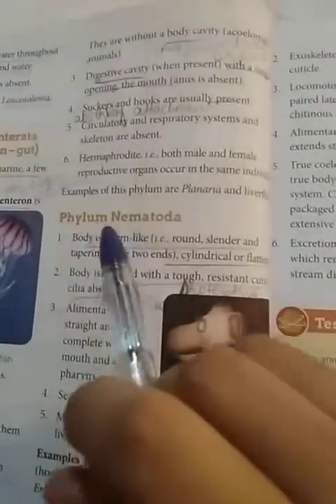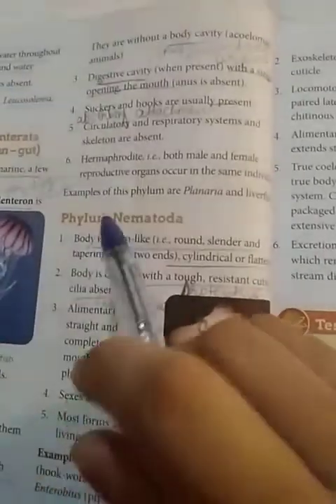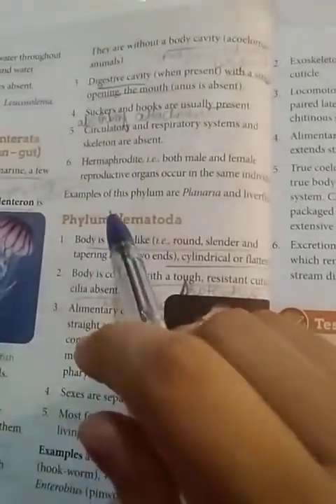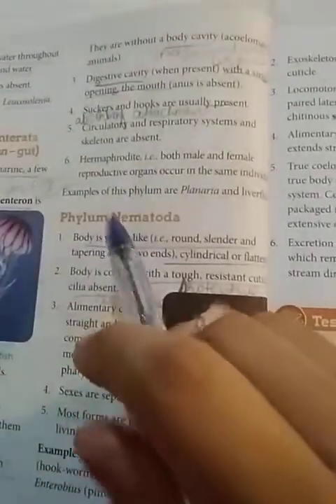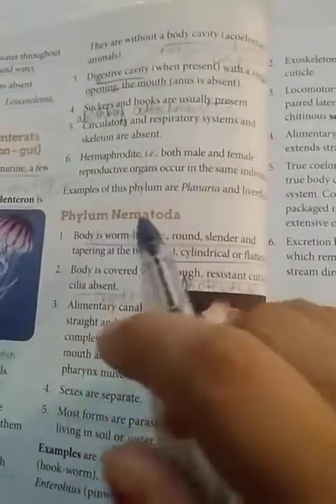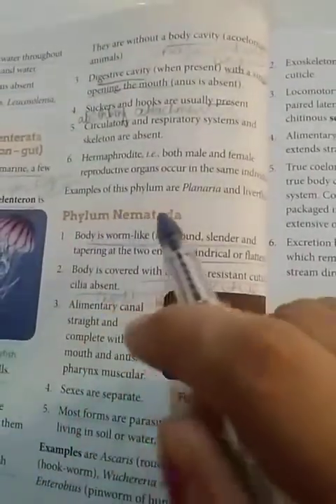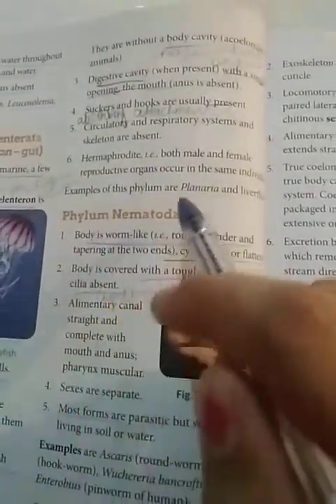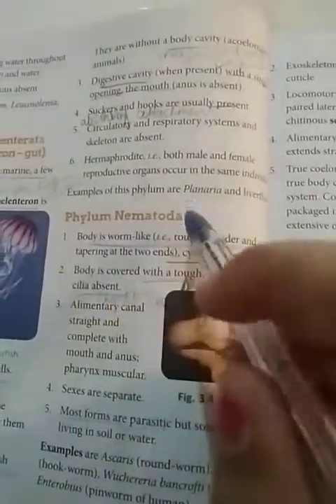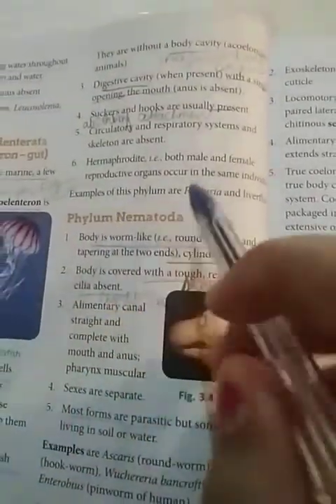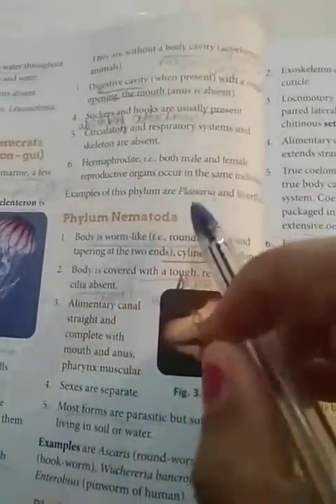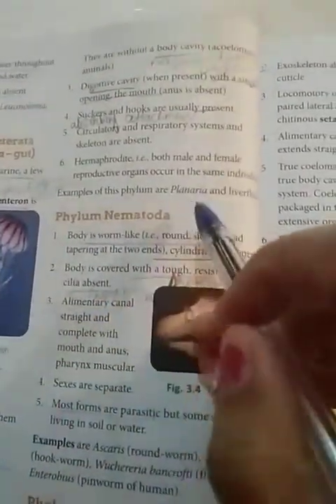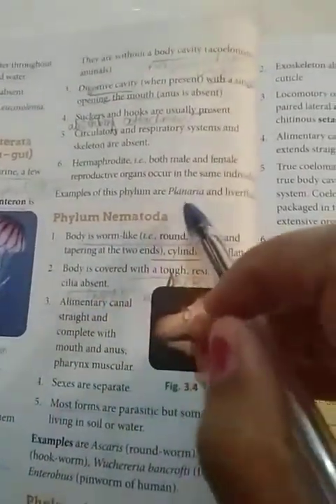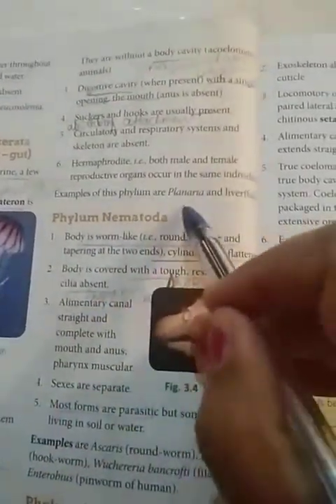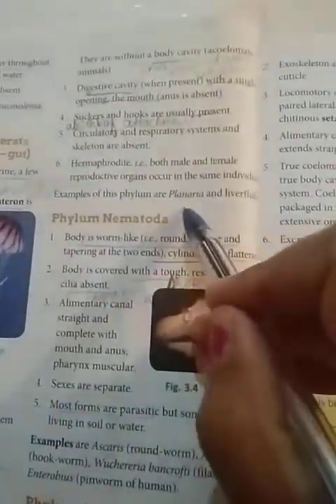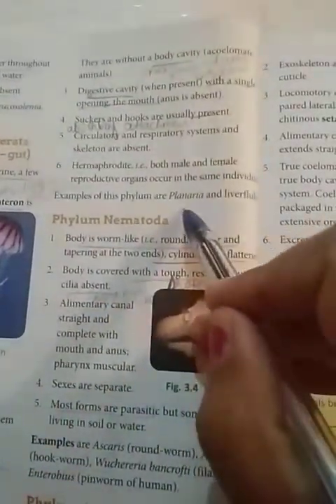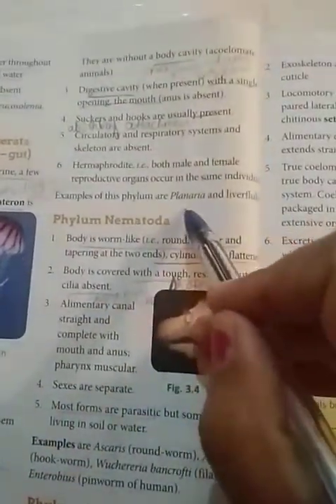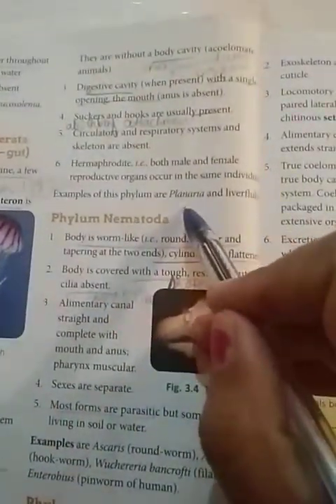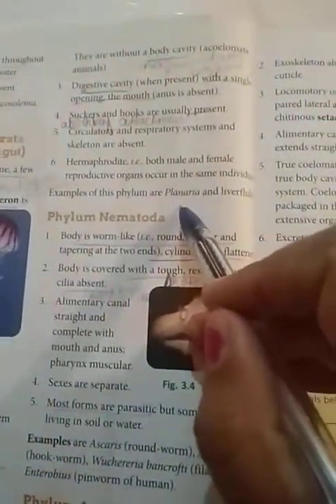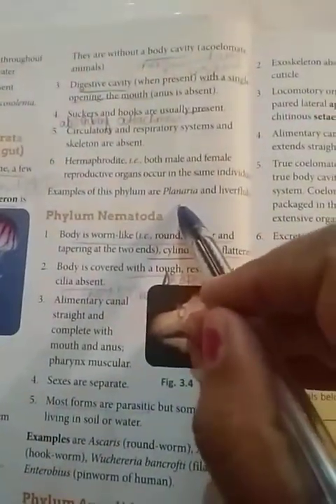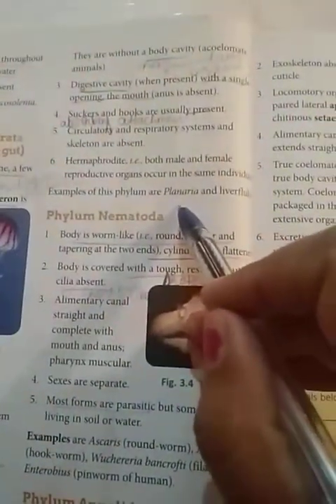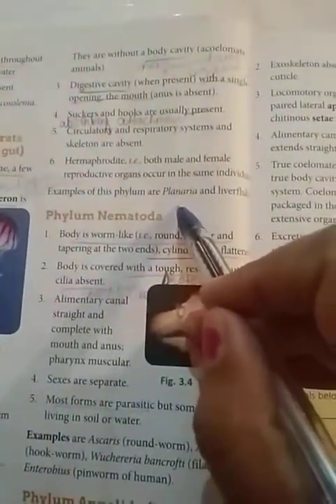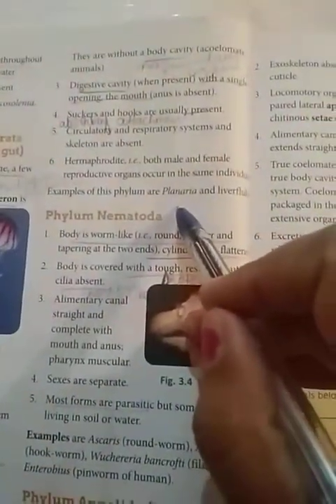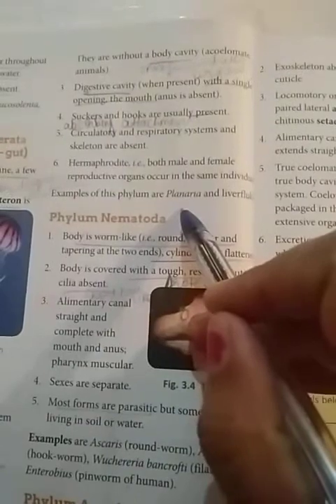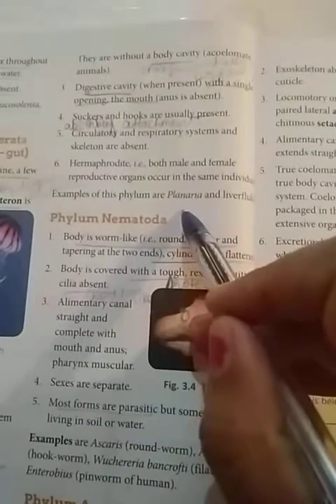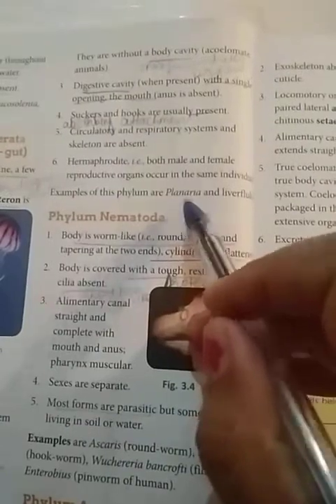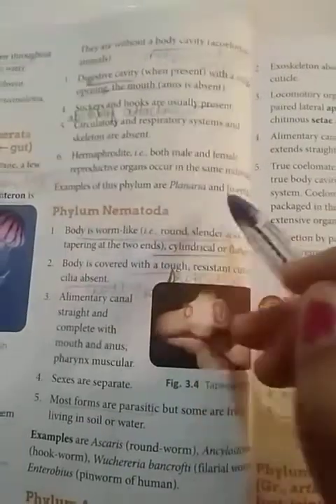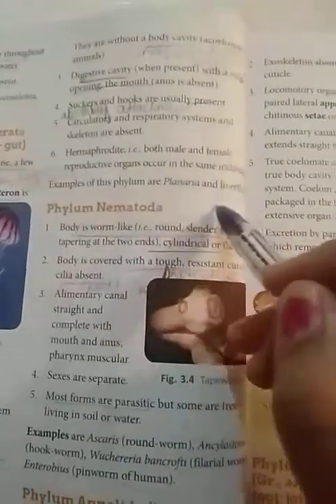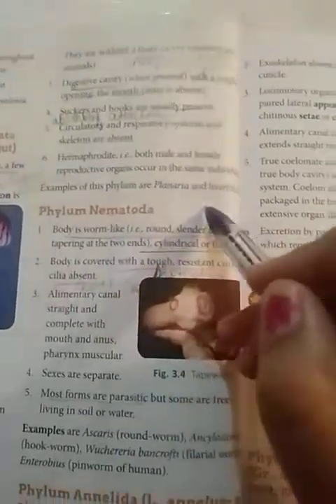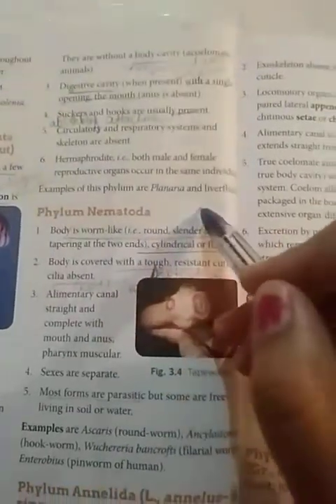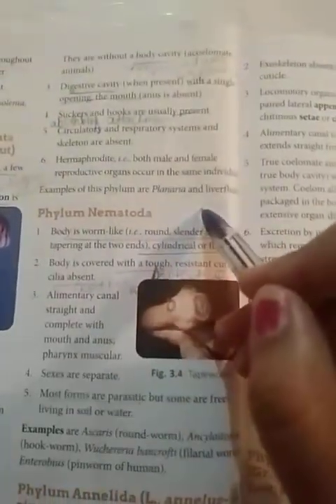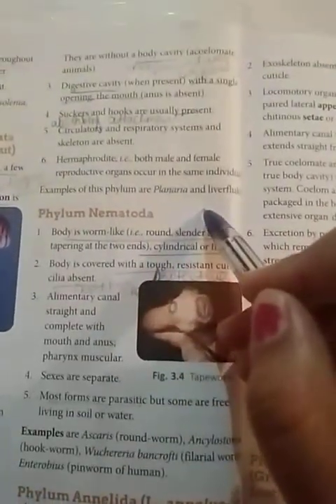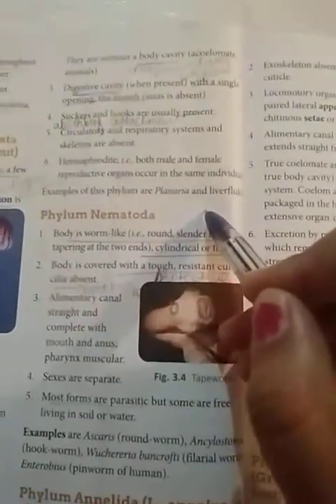Examples of organisms belonging to phylum Platyhelminthes are Planaria and liver fluke.